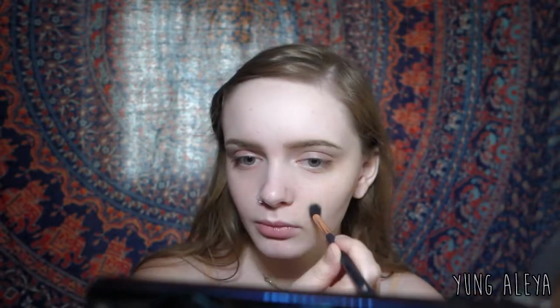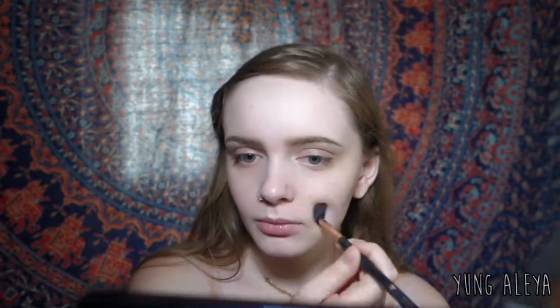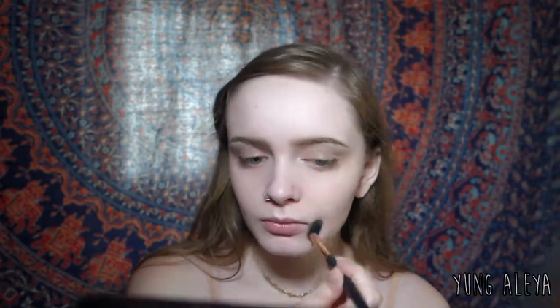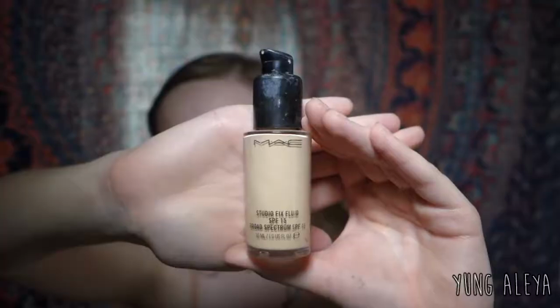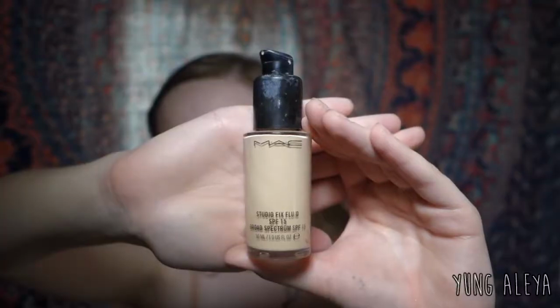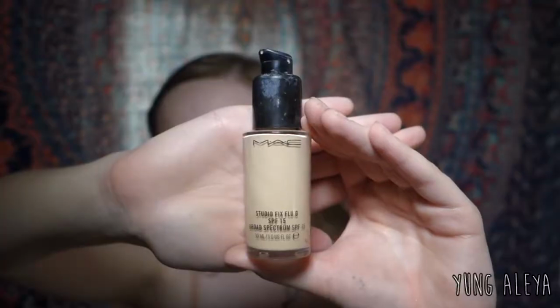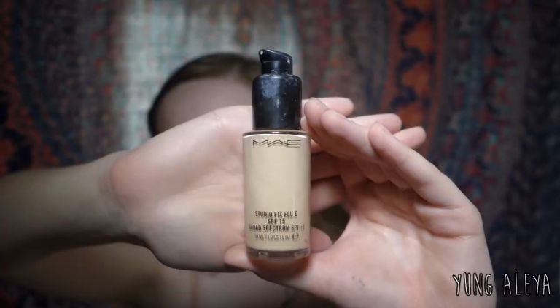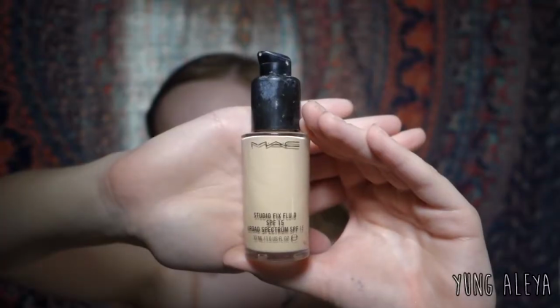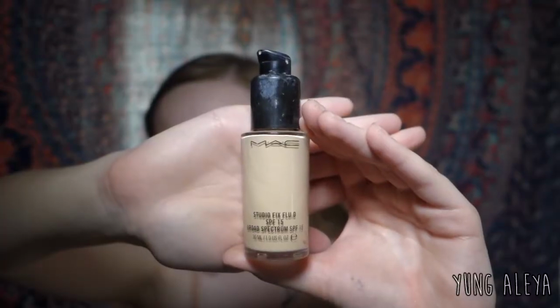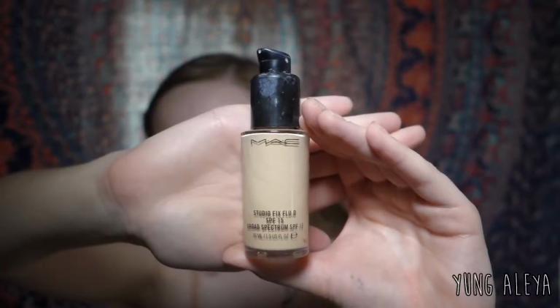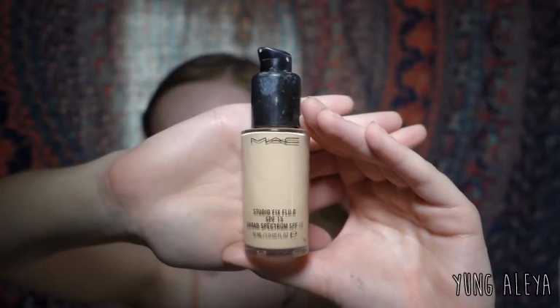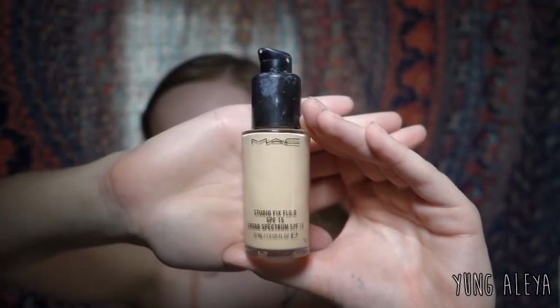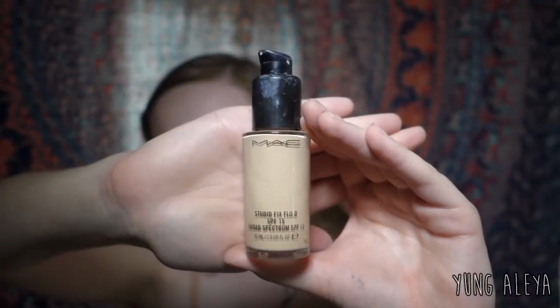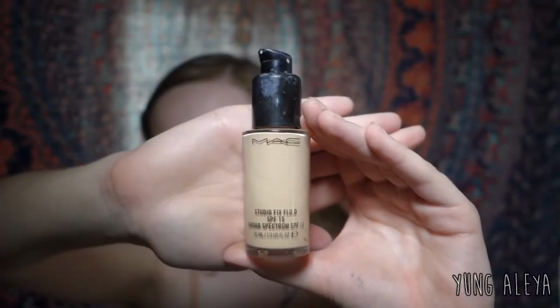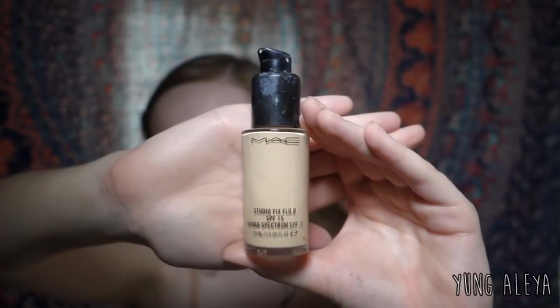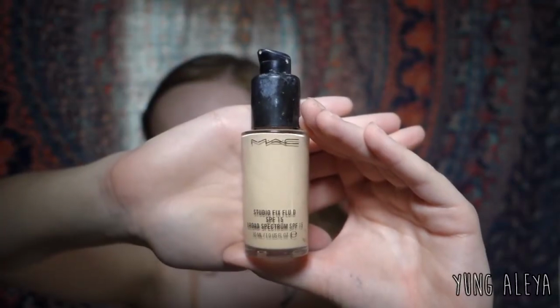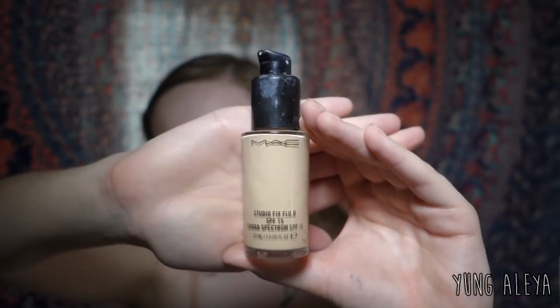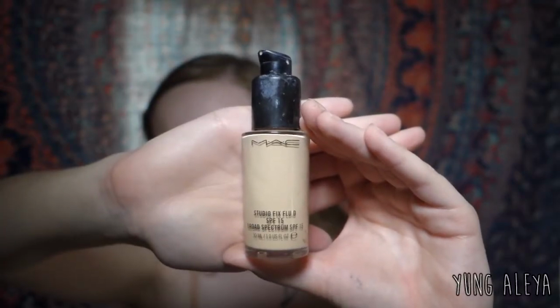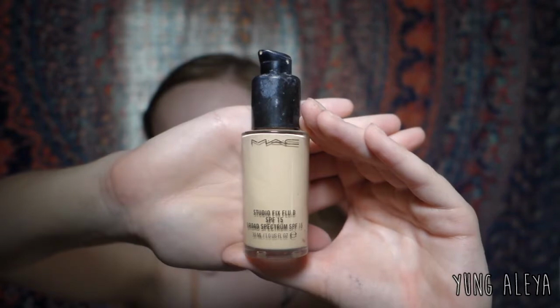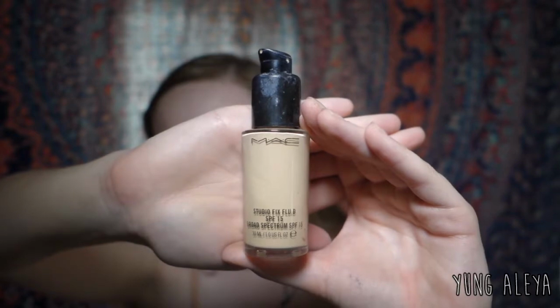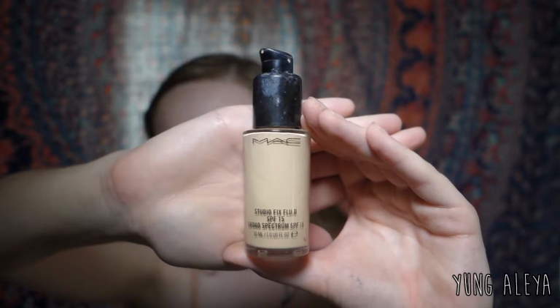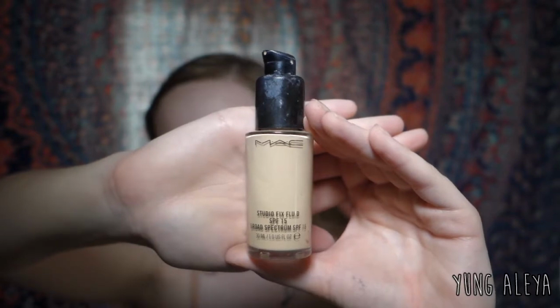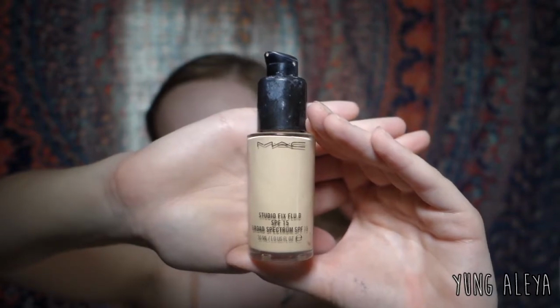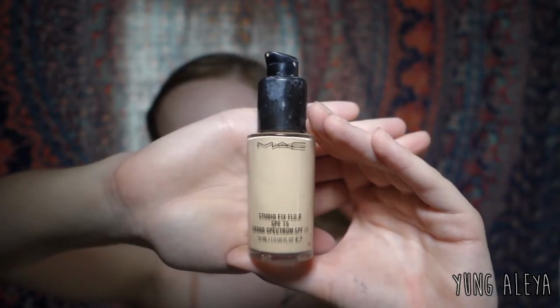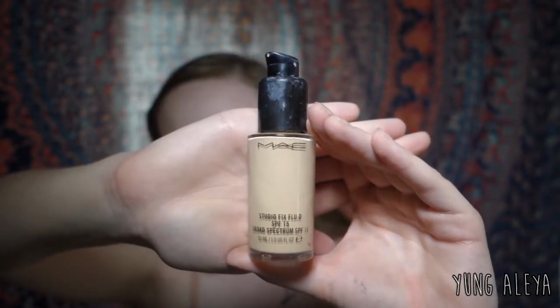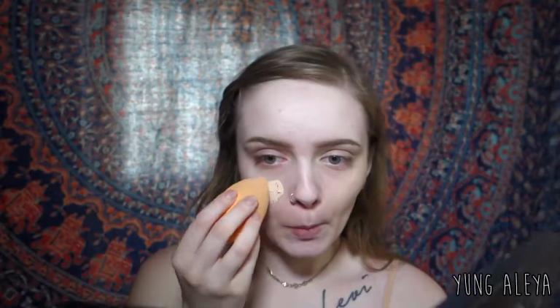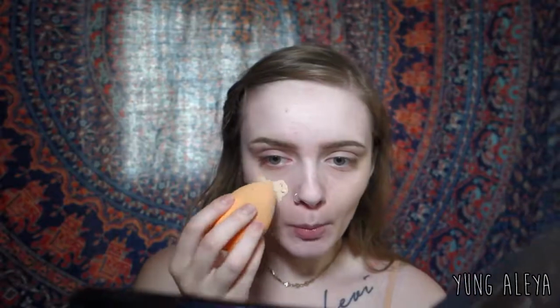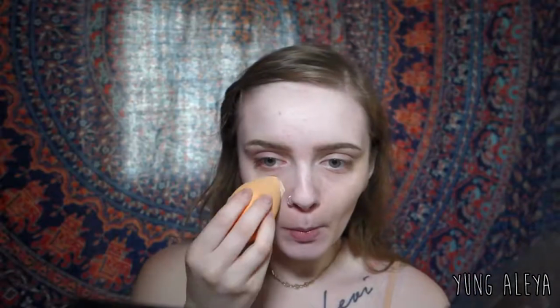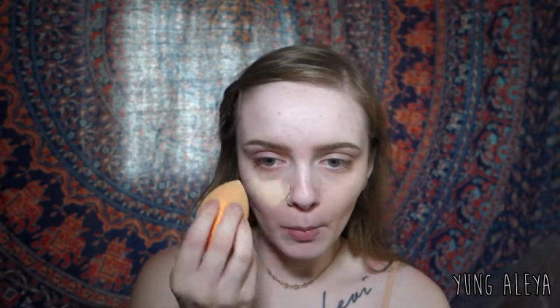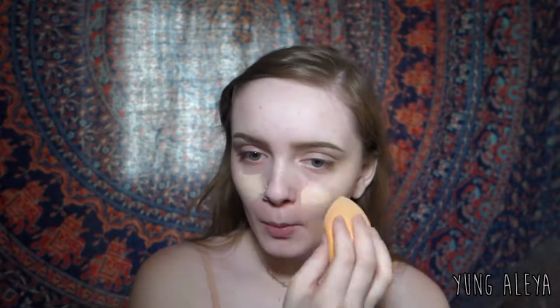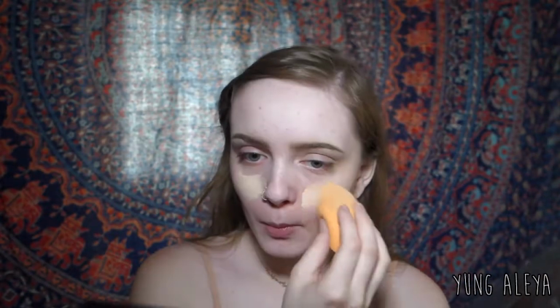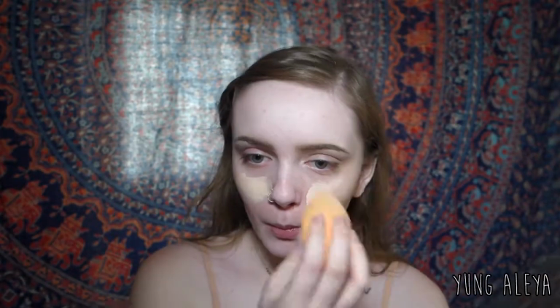For foundation, I'm using MAC Studio Fix Fluid in the shade NW10.